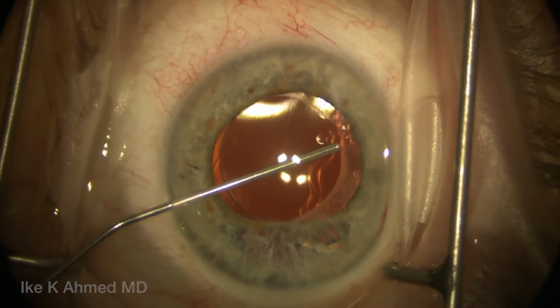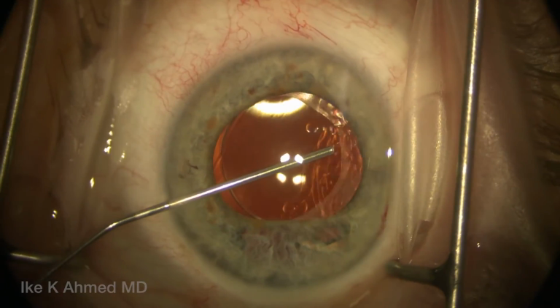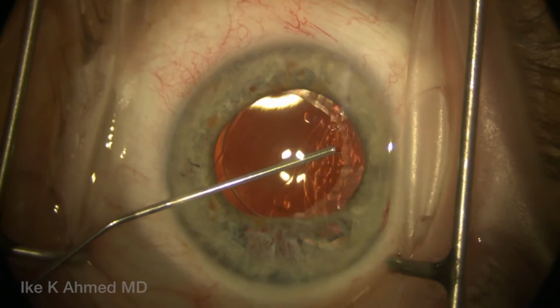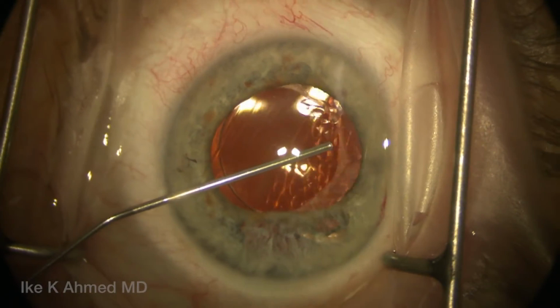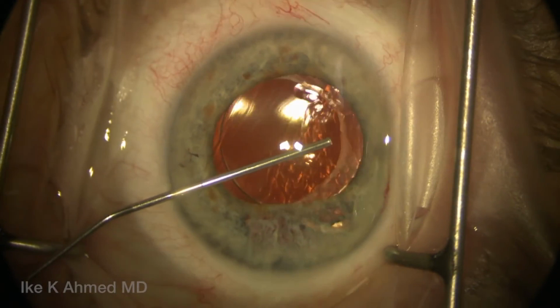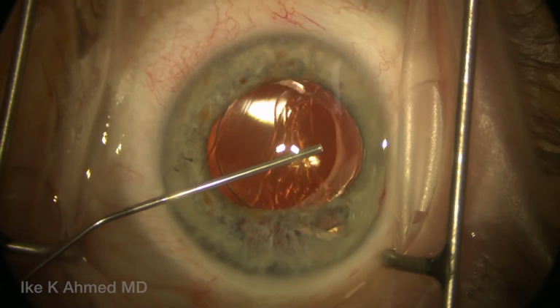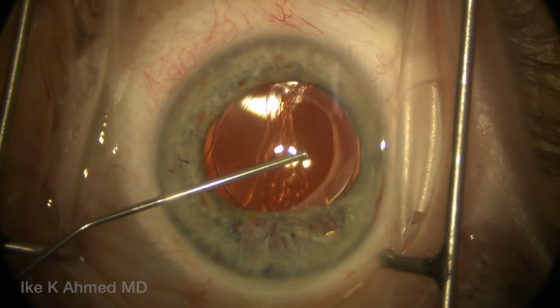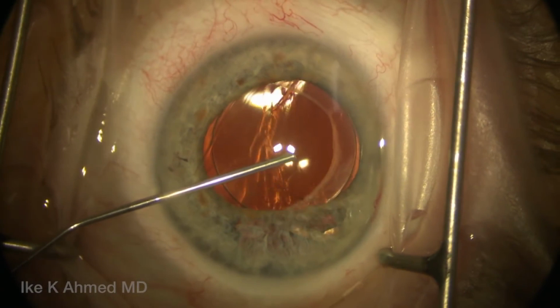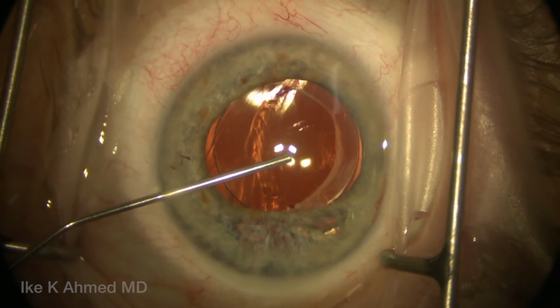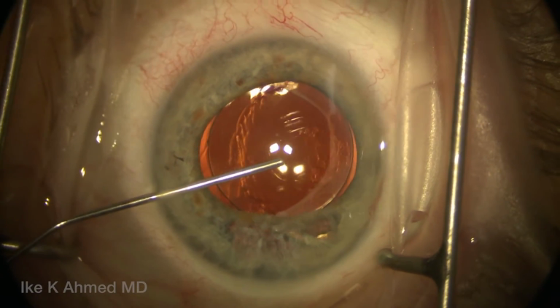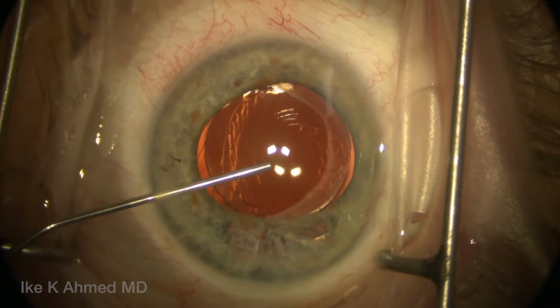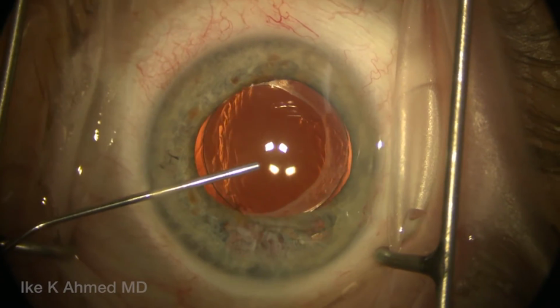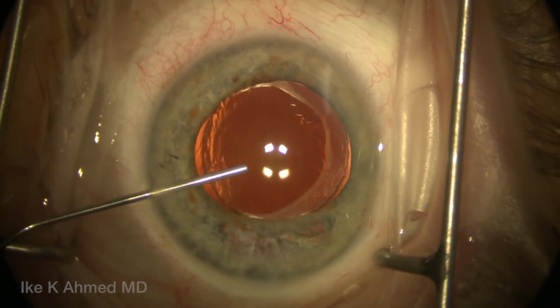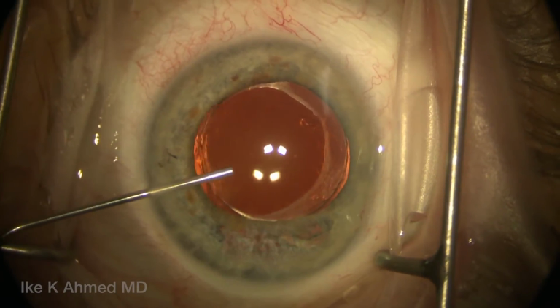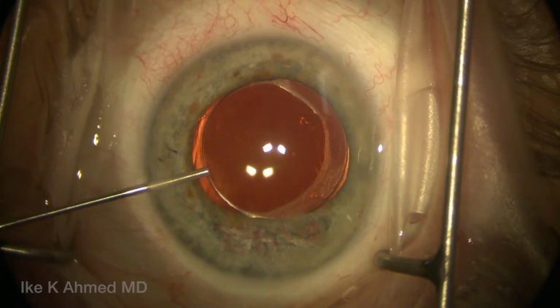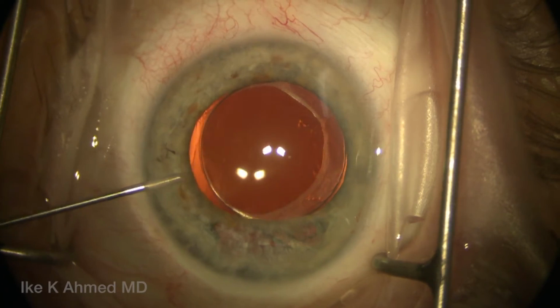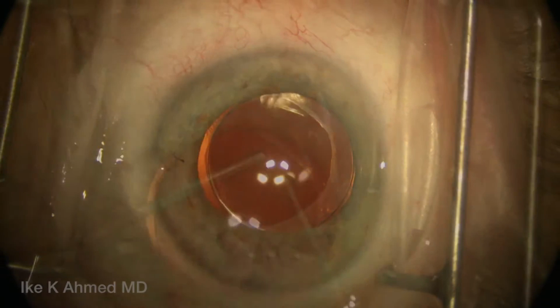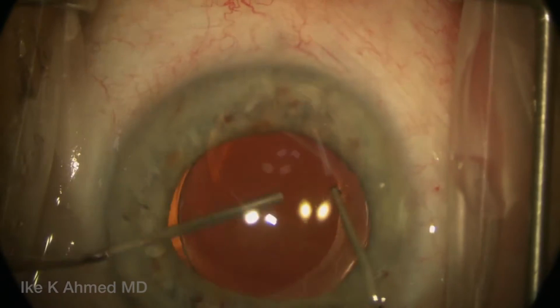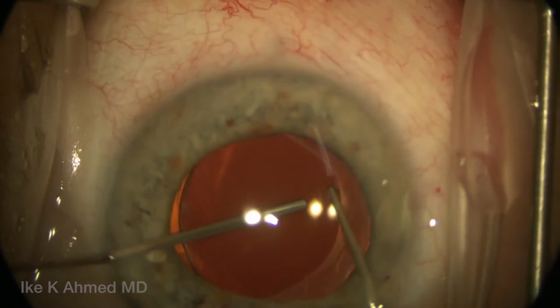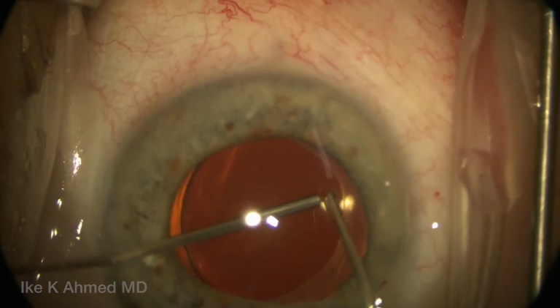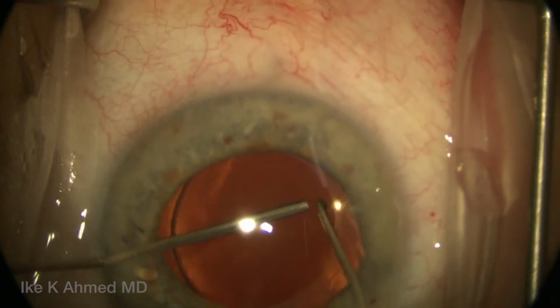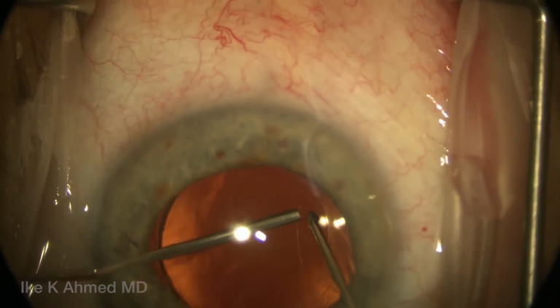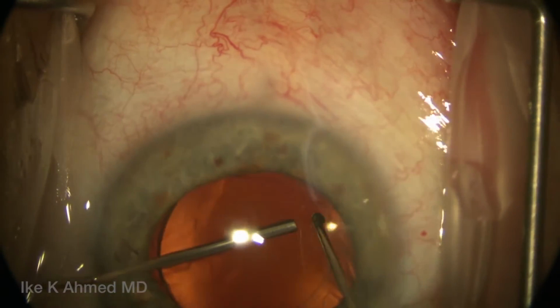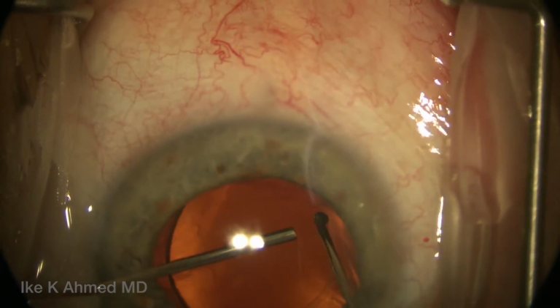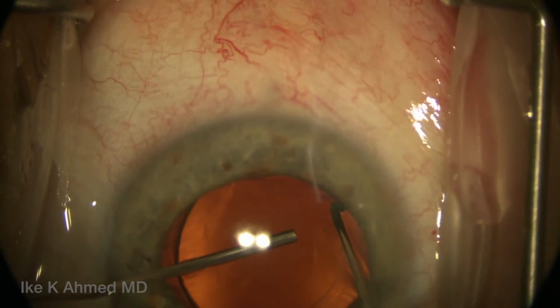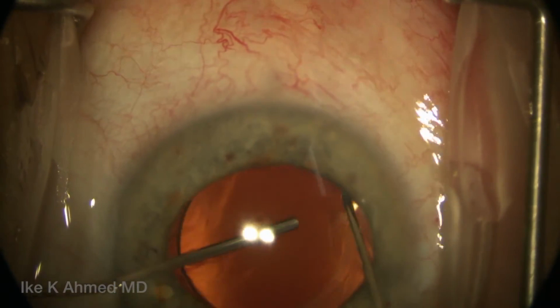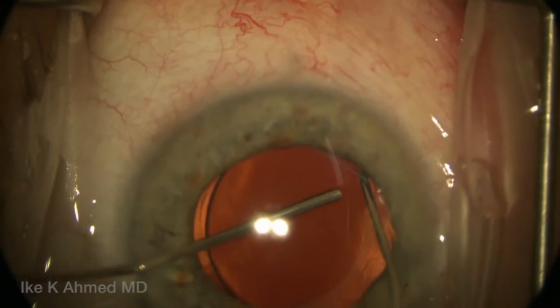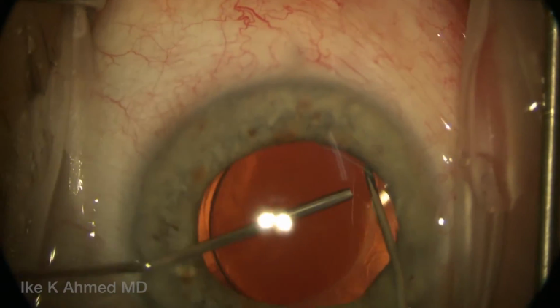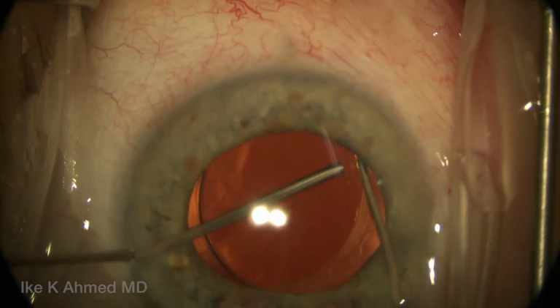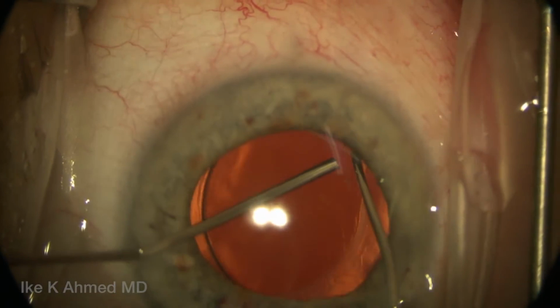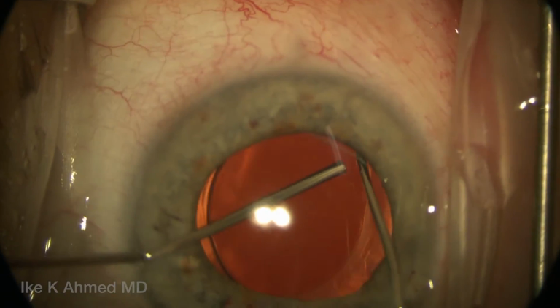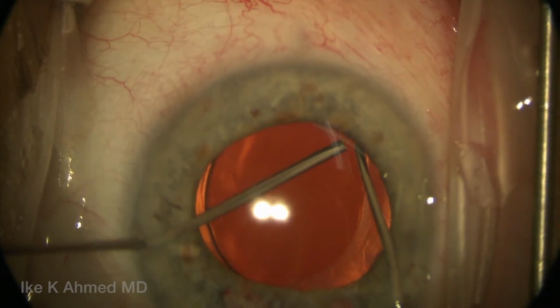The plan here is to insert an in-the-bag iris prosthesis to cover the area of the defect, and first we're going to visco-dissect open the capsular bag.